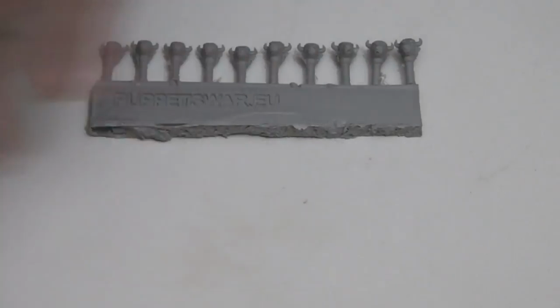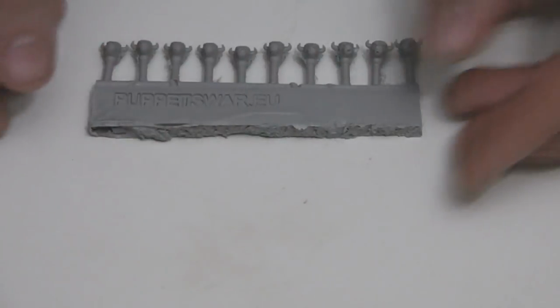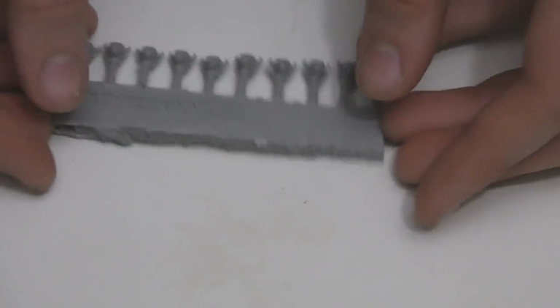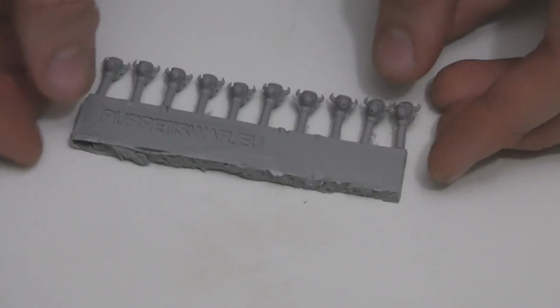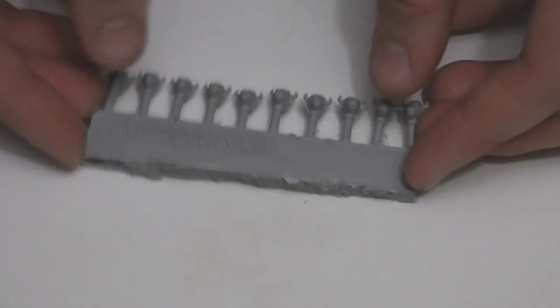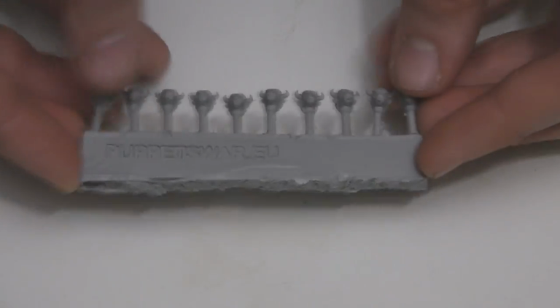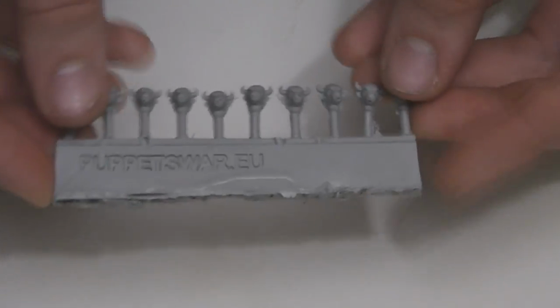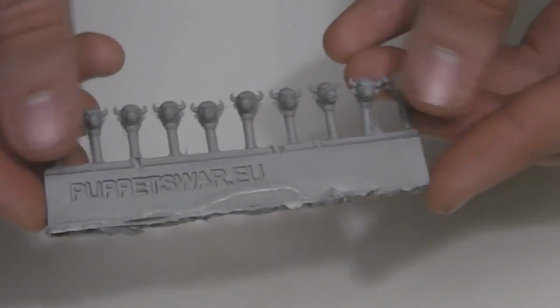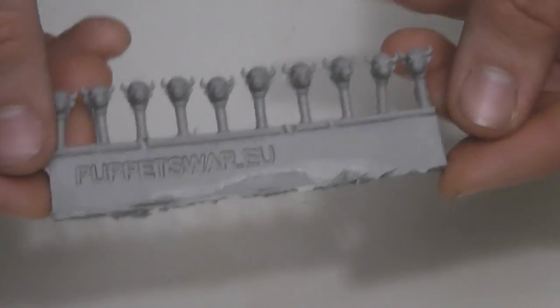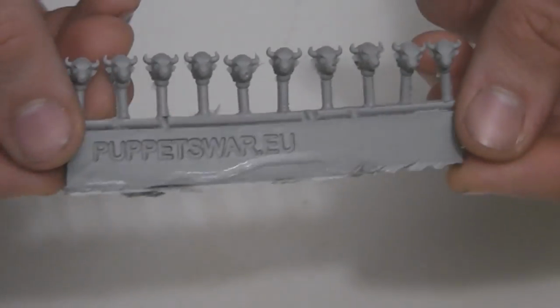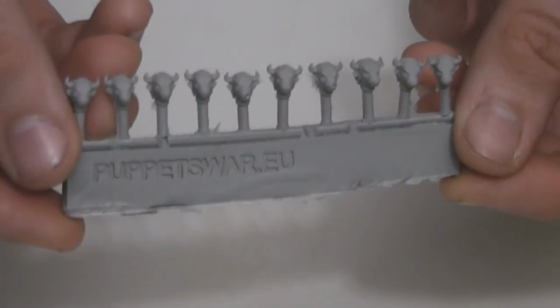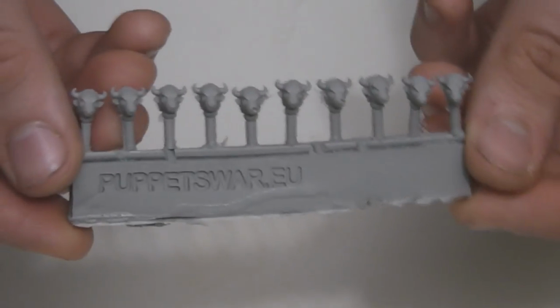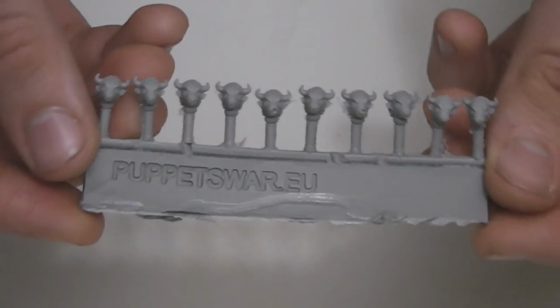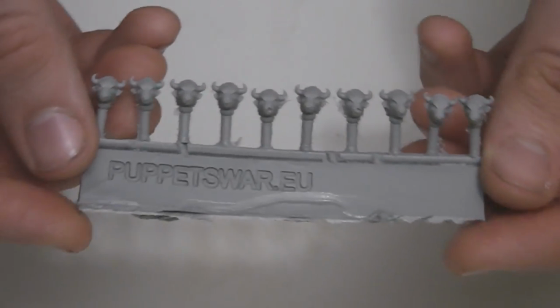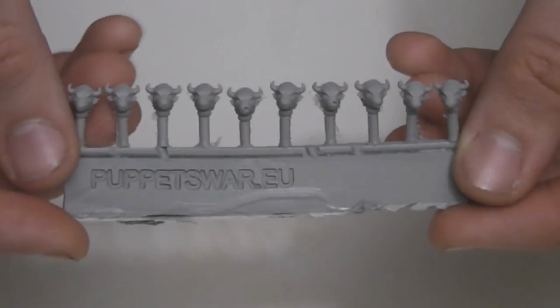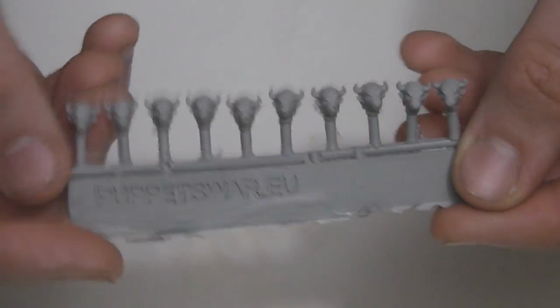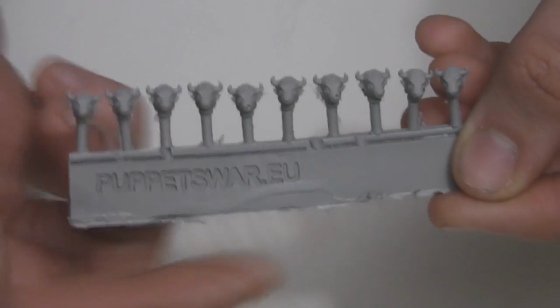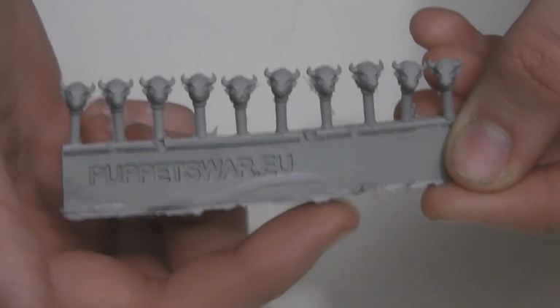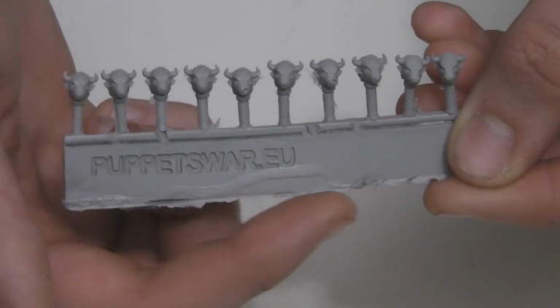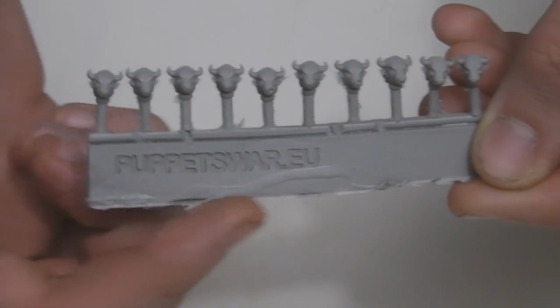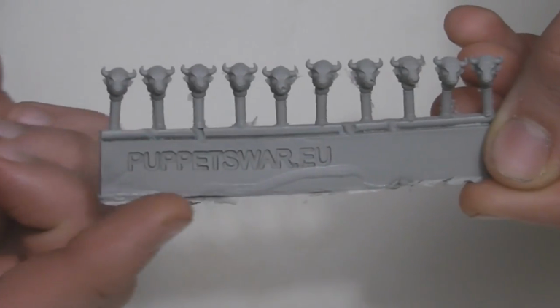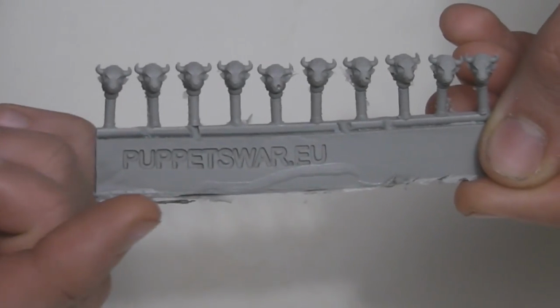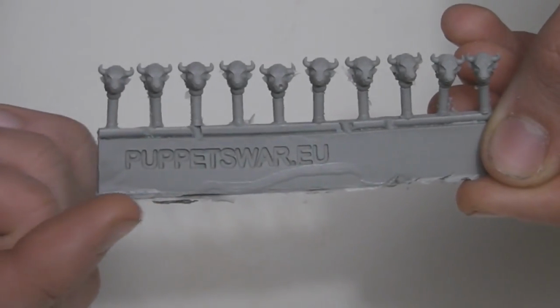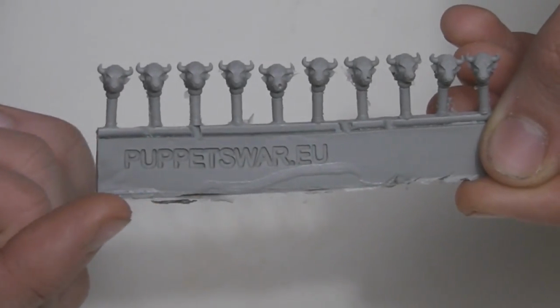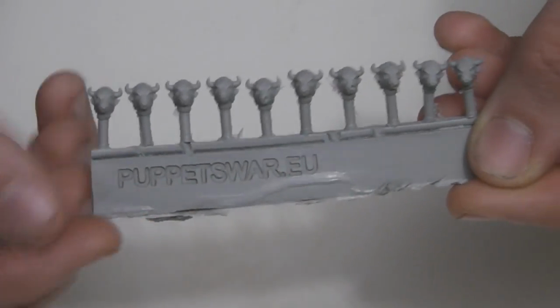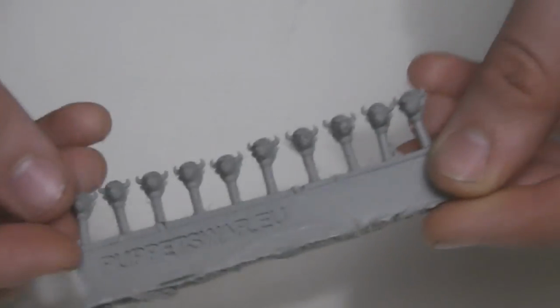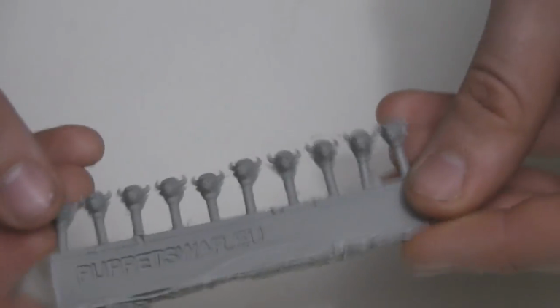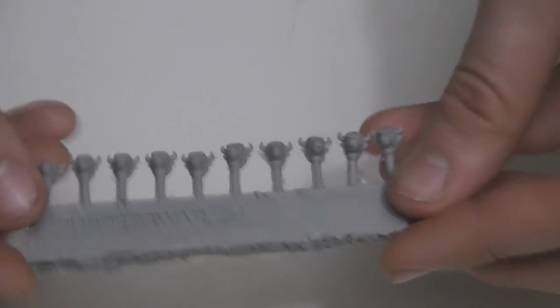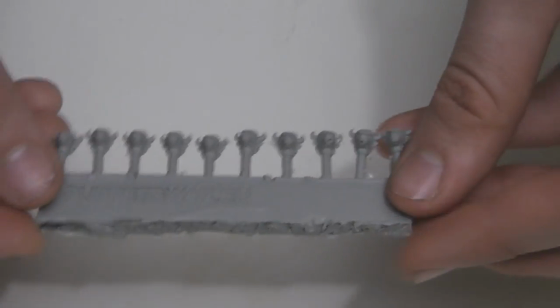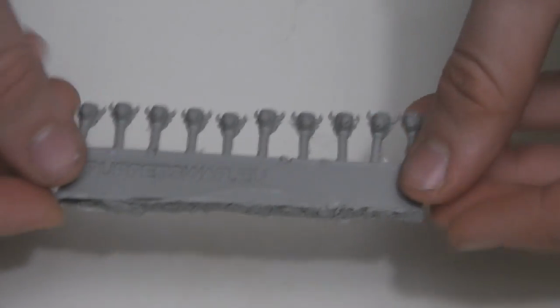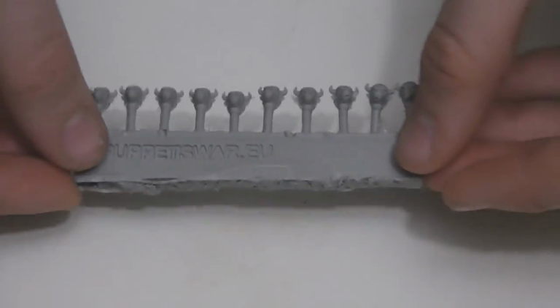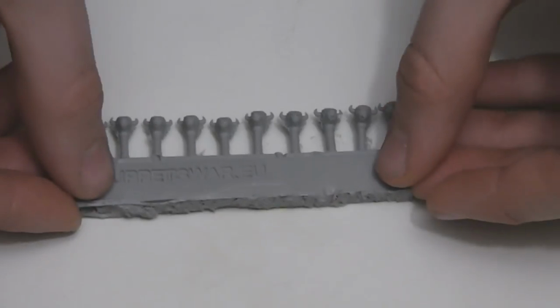Righty-o, this is my product review of the Apis headset from Puppets War. Hoped you like it.